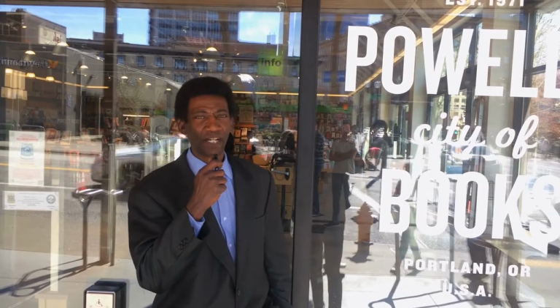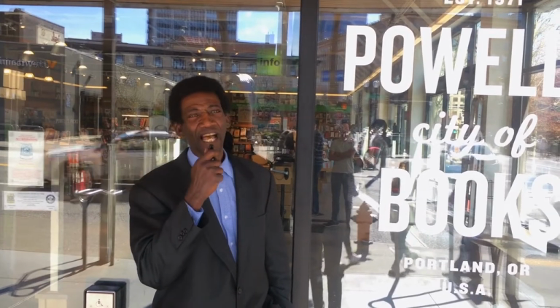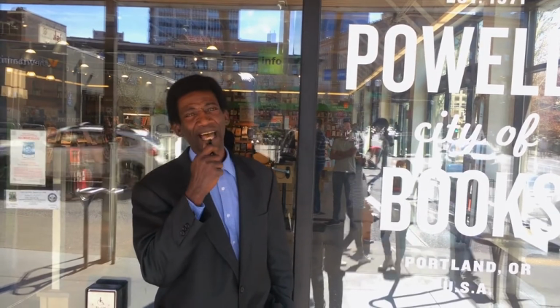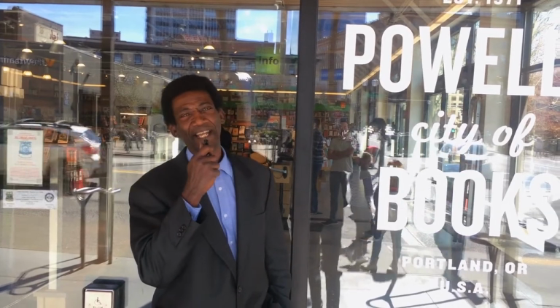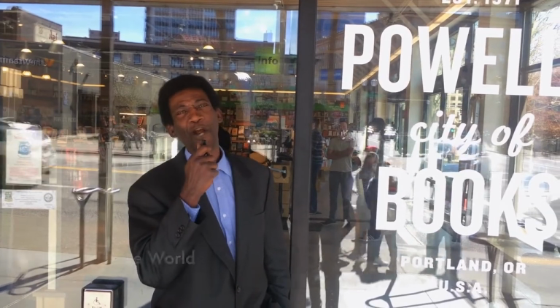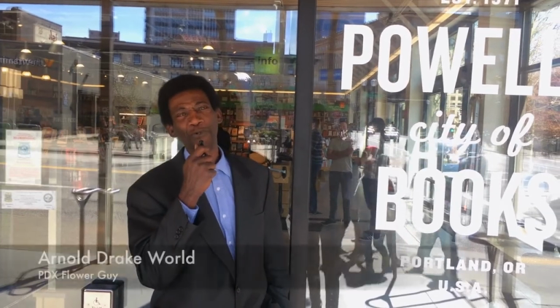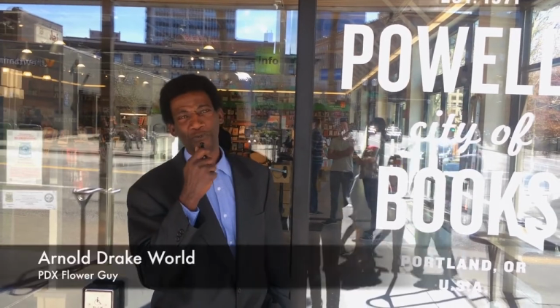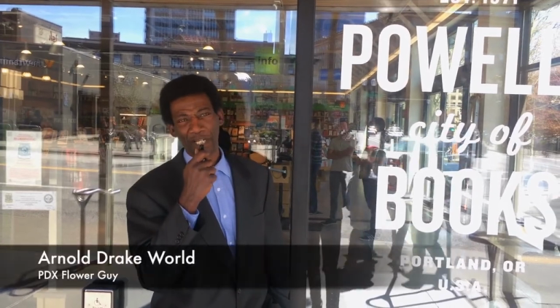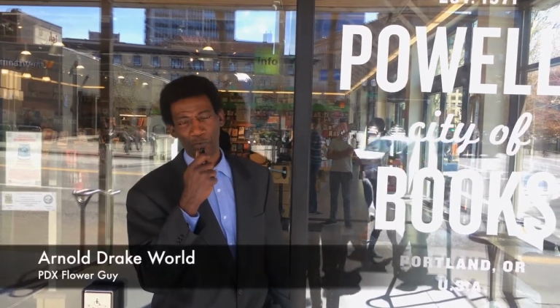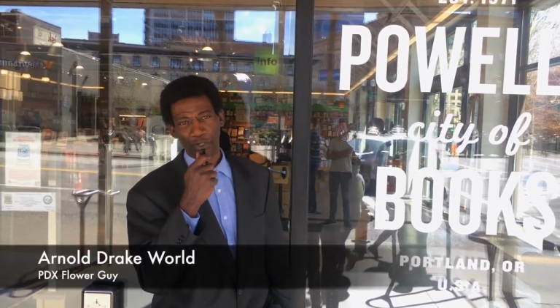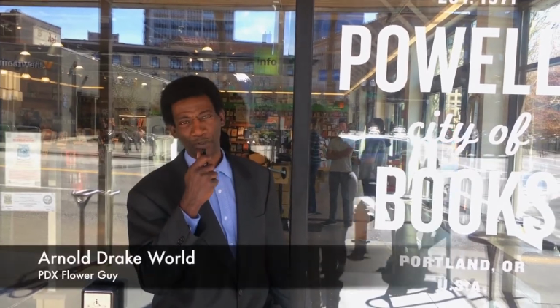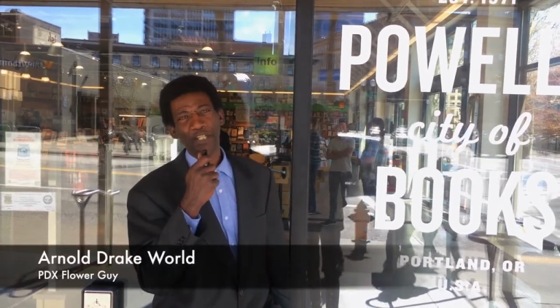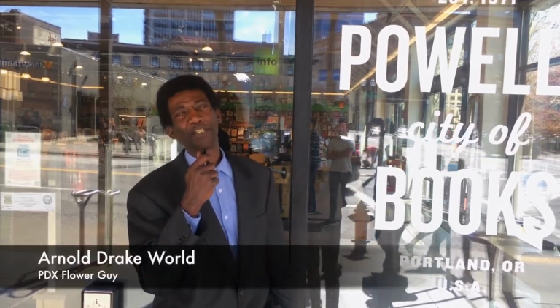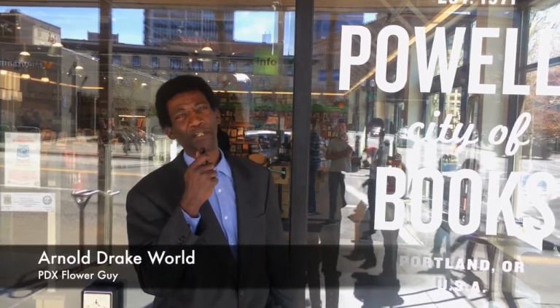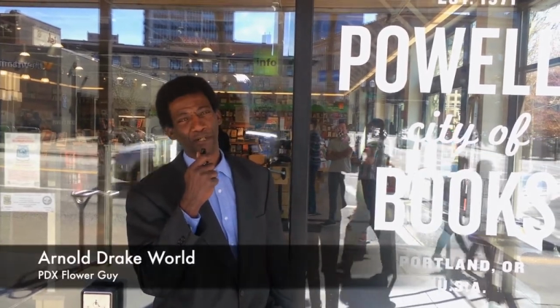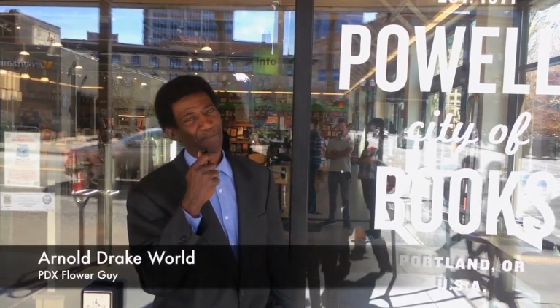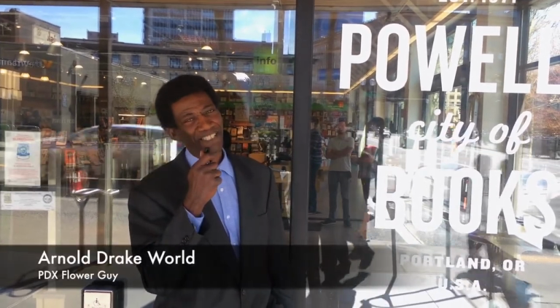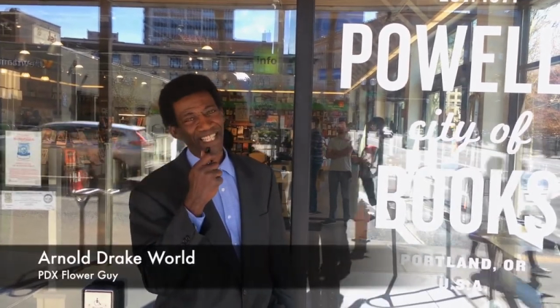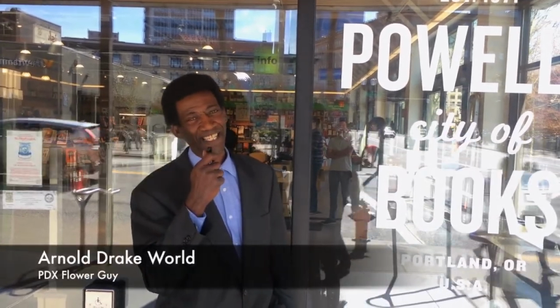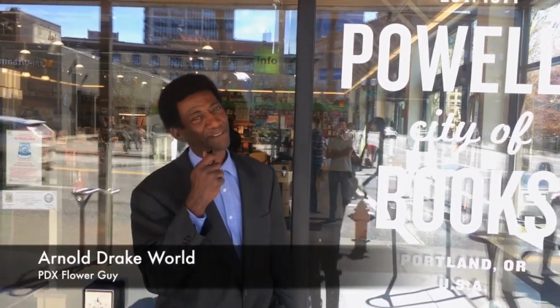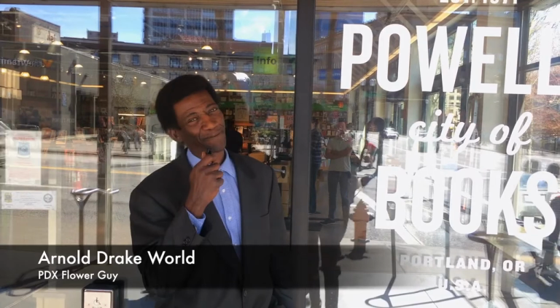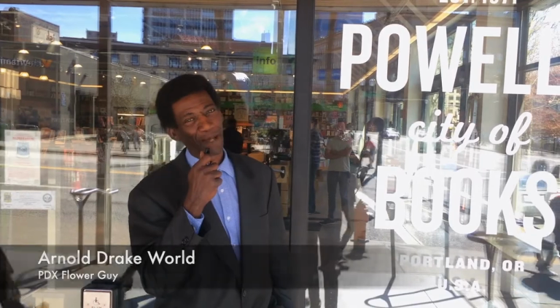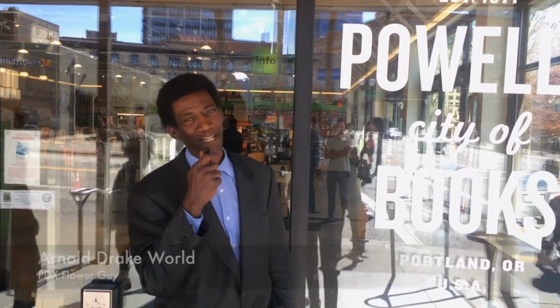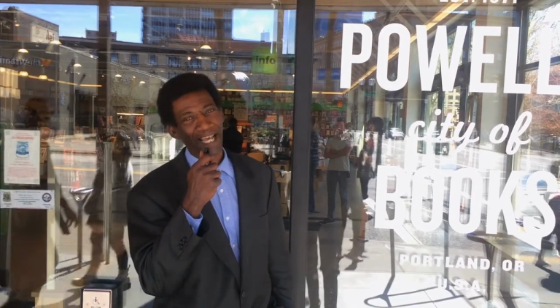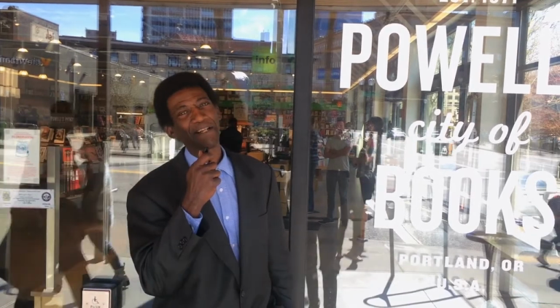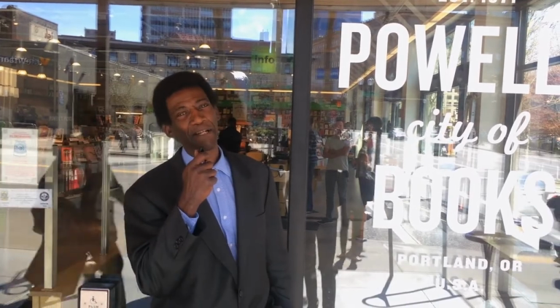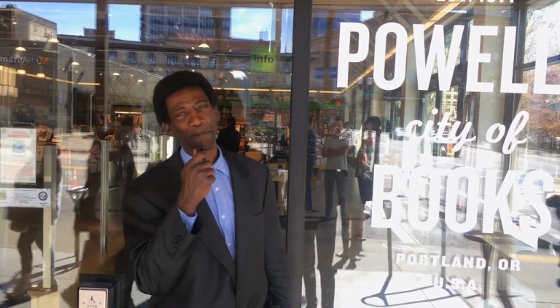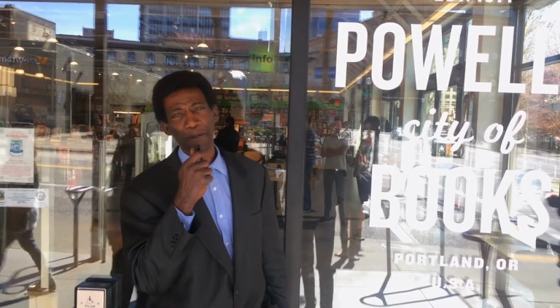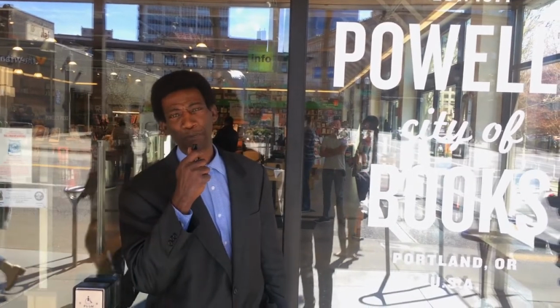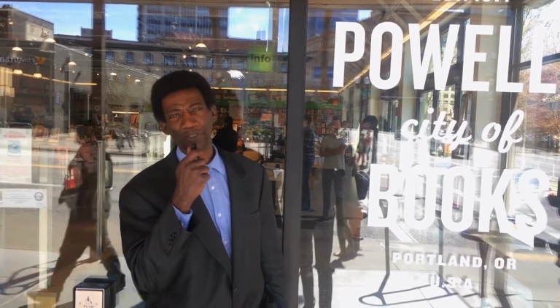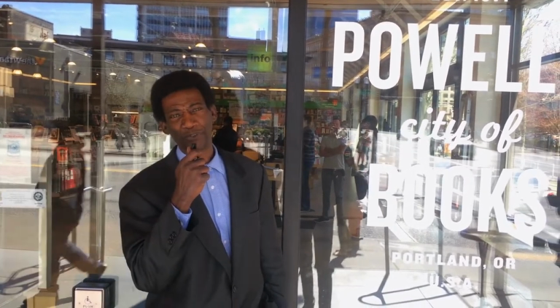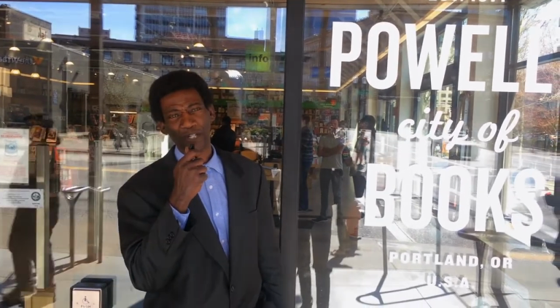Hi, Arnold Drake World, your PDX flower guy here at Powell's Bookstore.